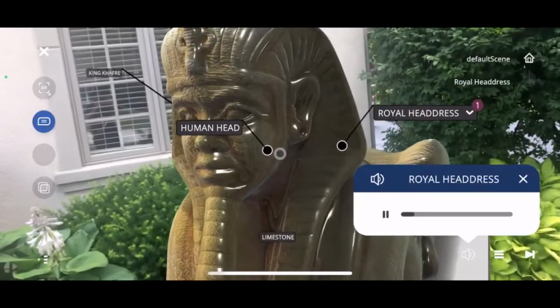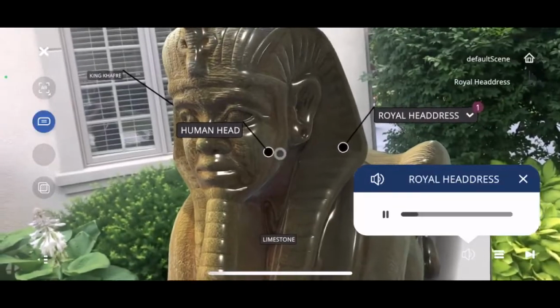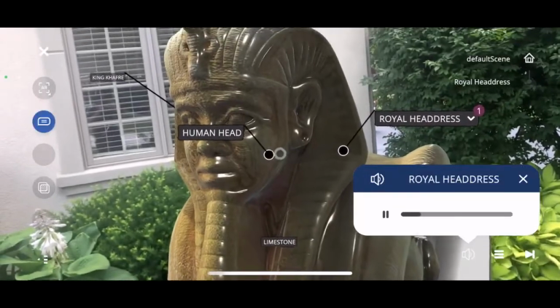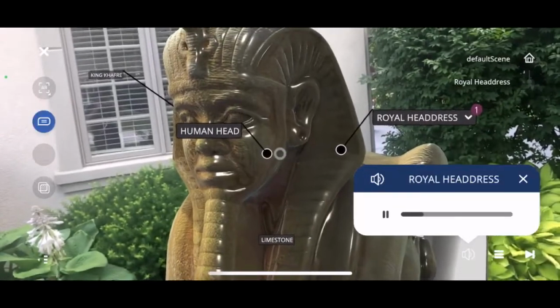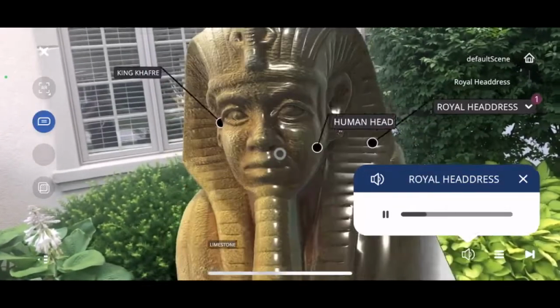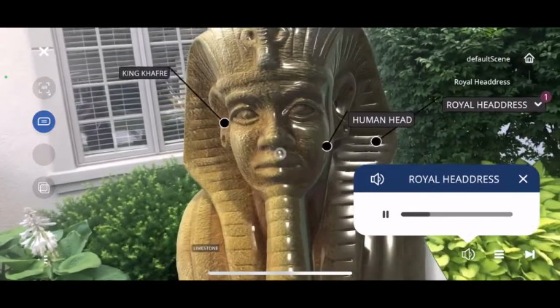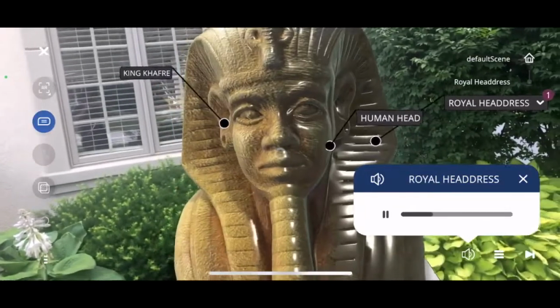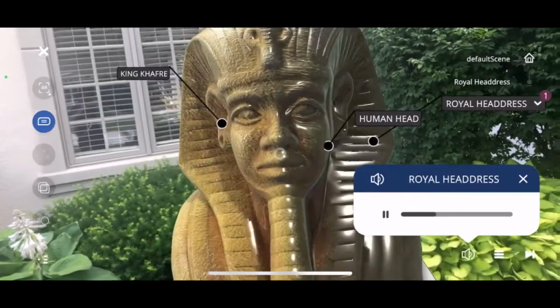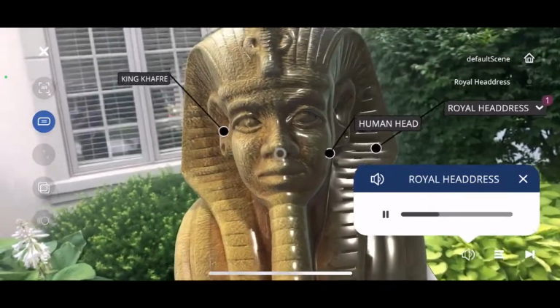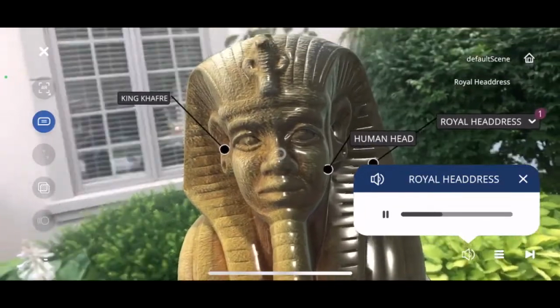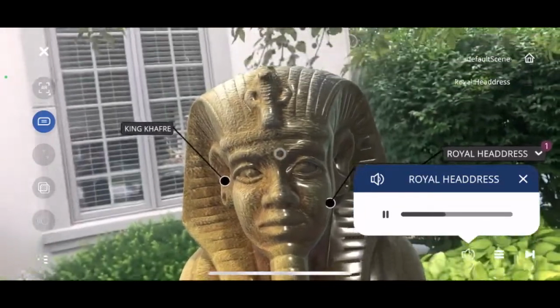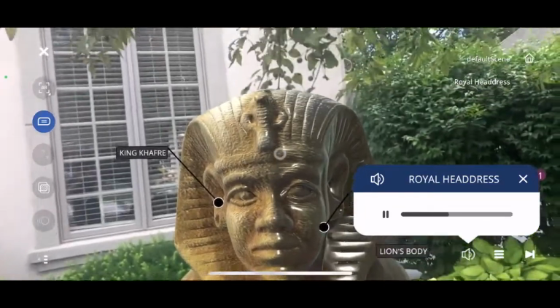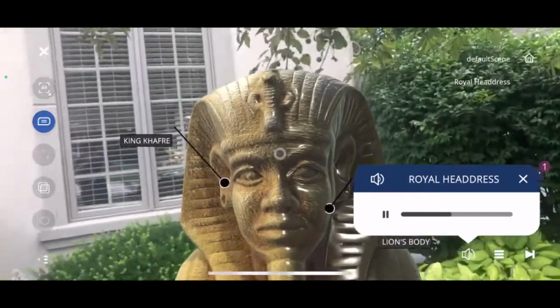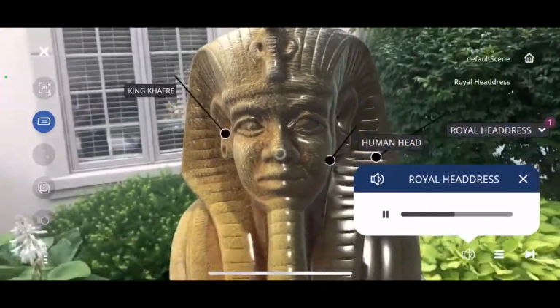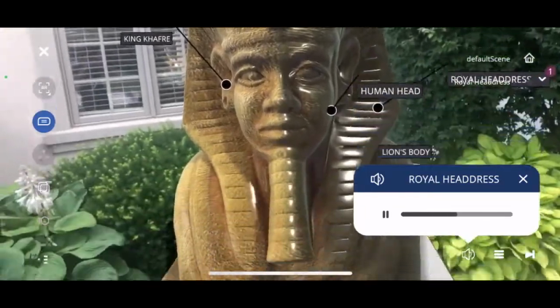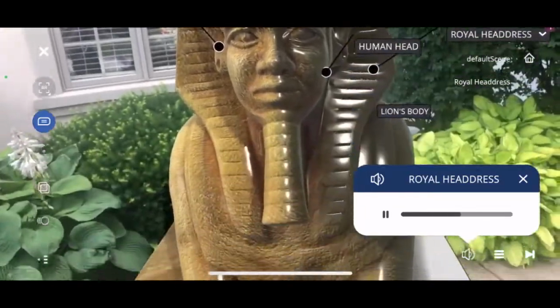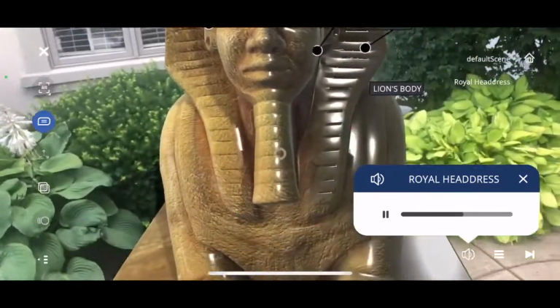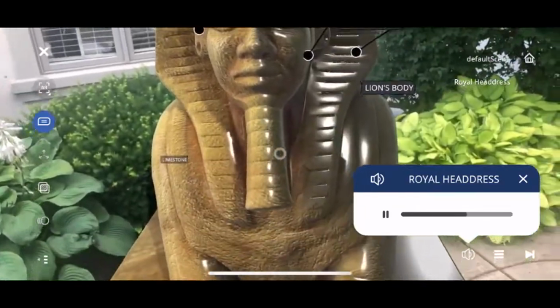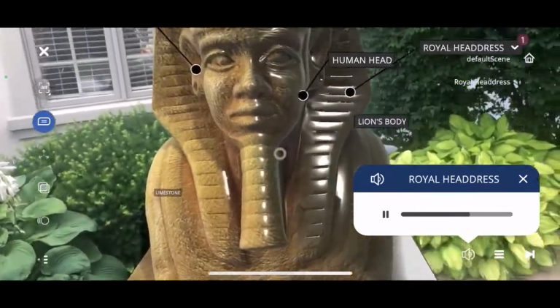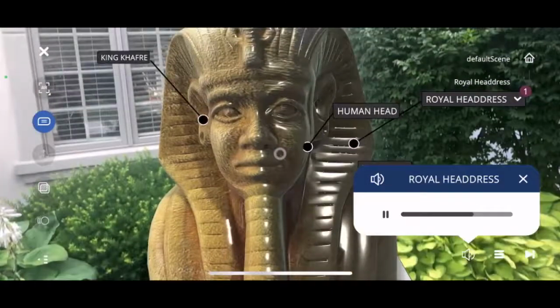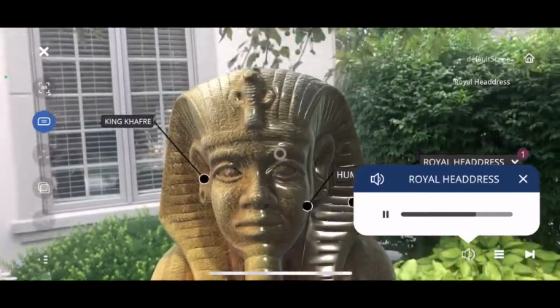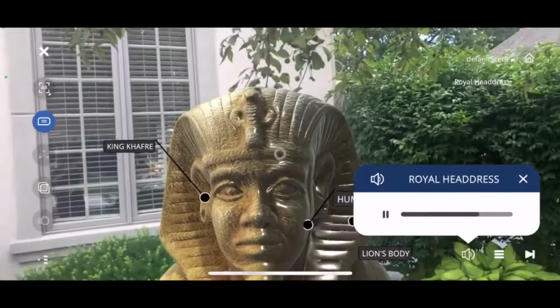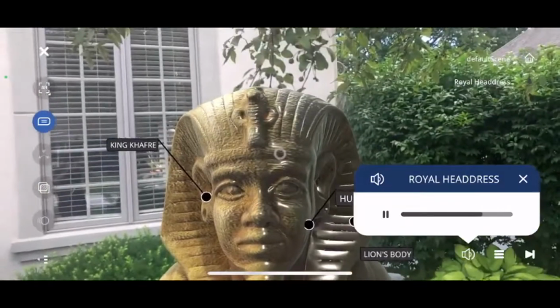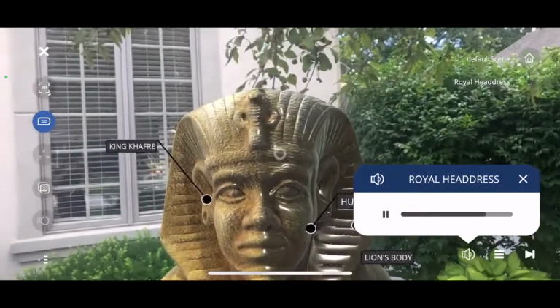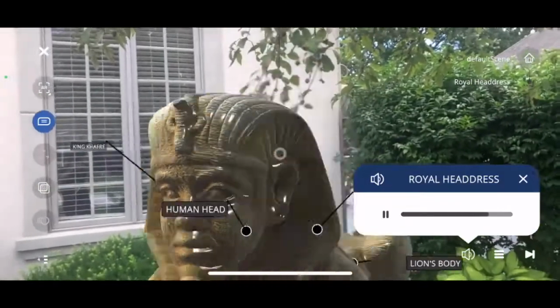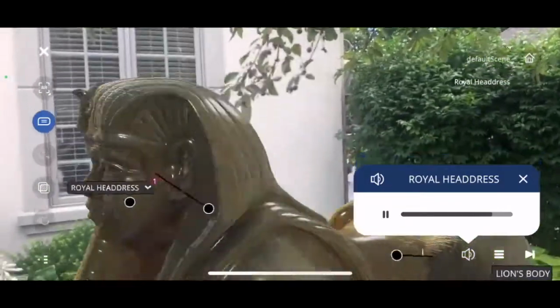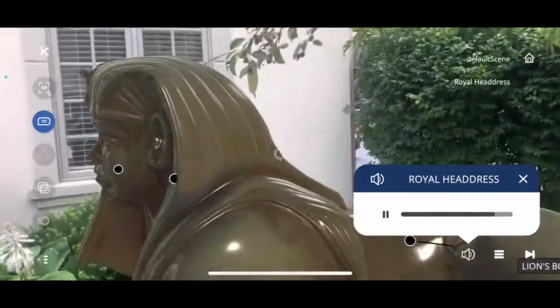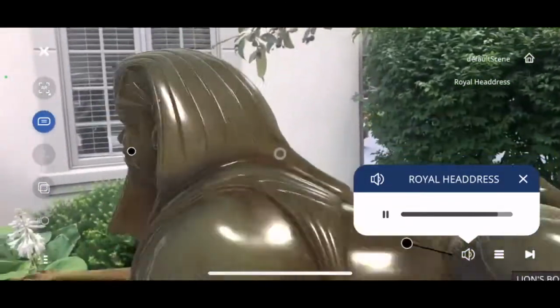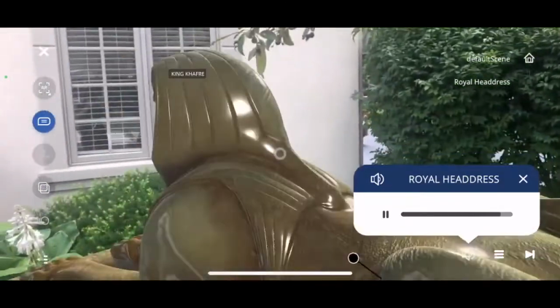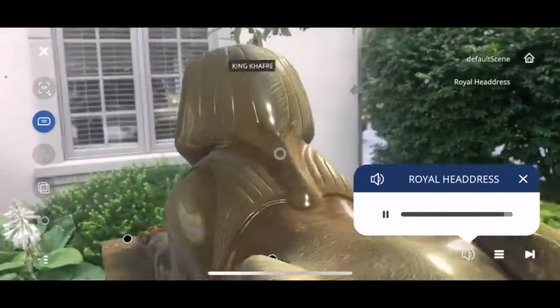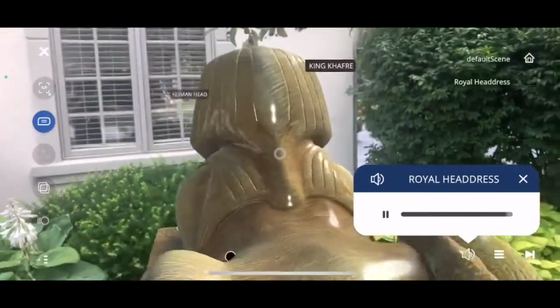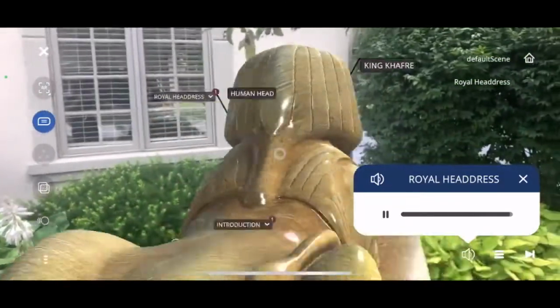The Sphinx wears the traditional royal headdress, with the cobra at the front and the snake's tail extending across the headdress.